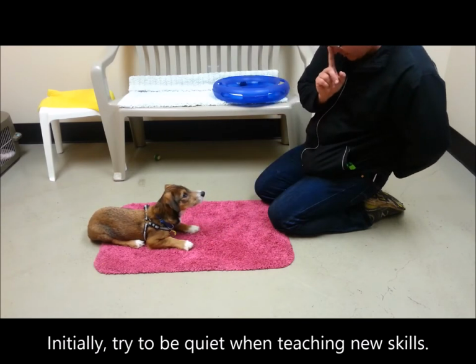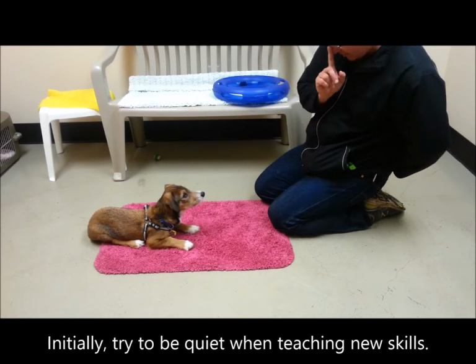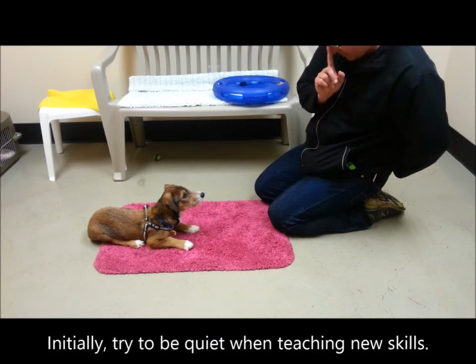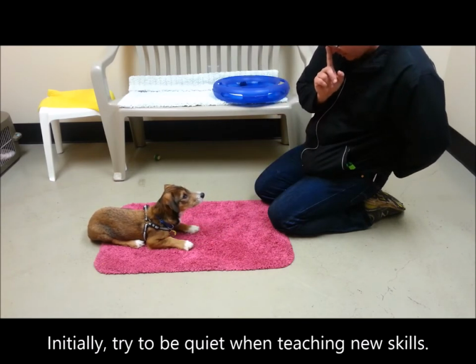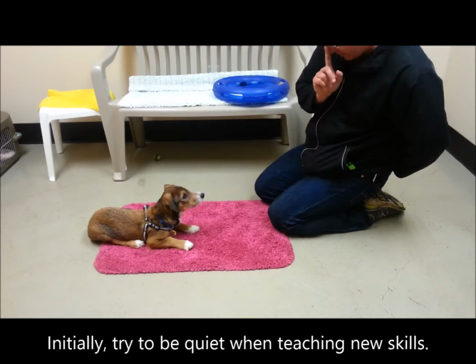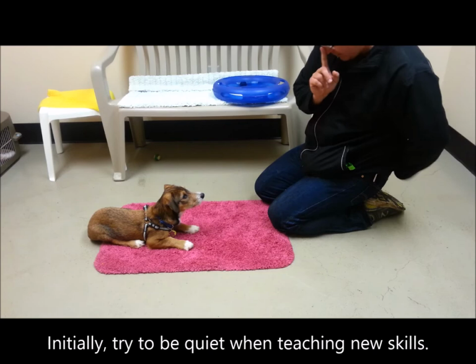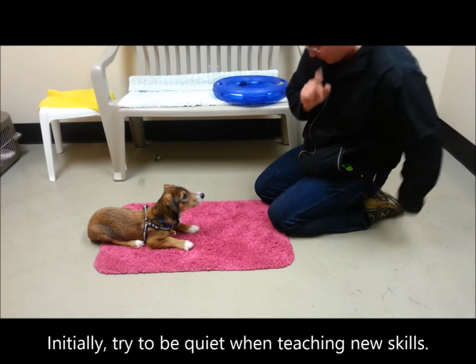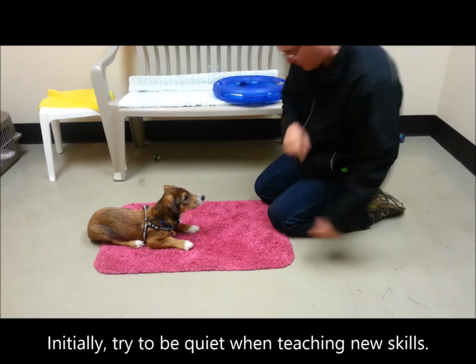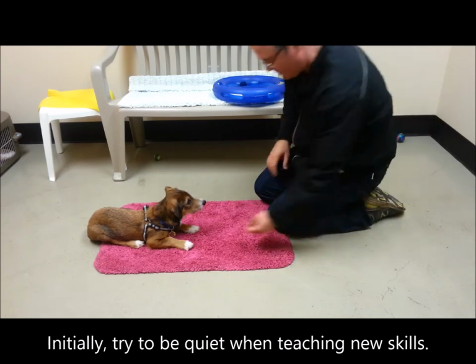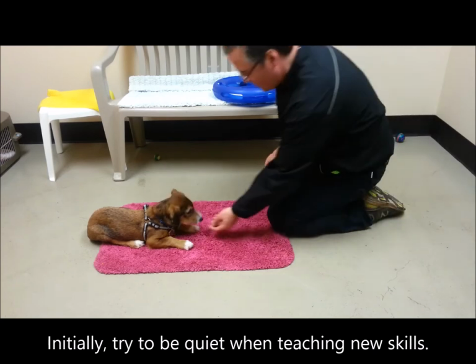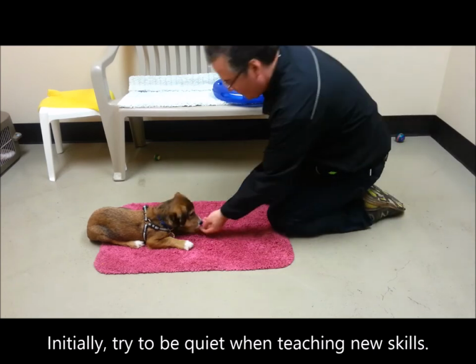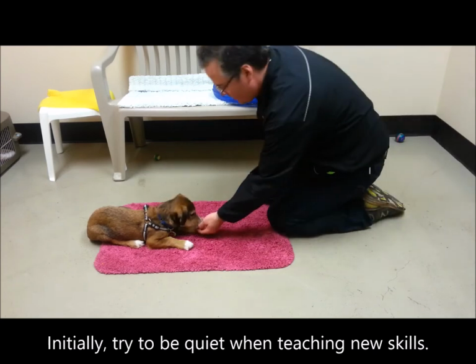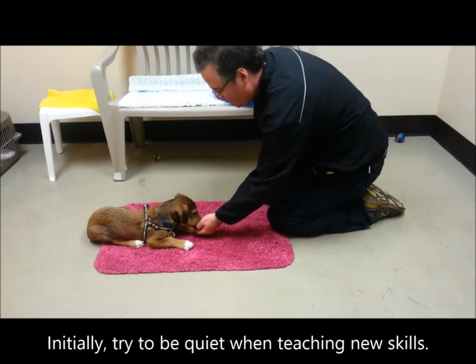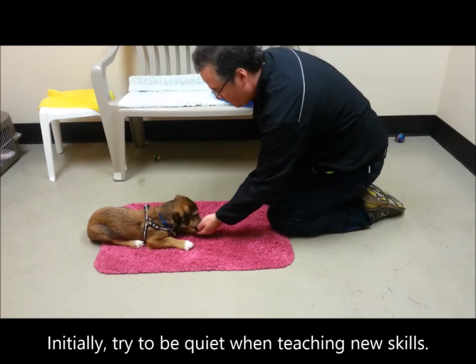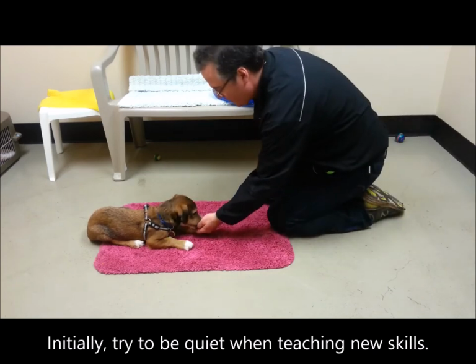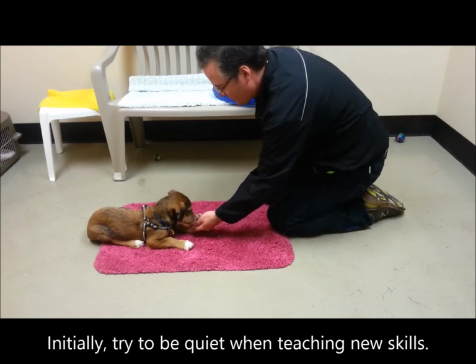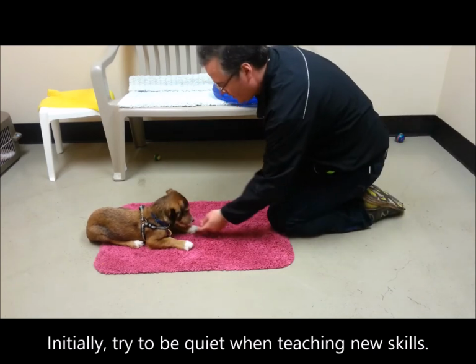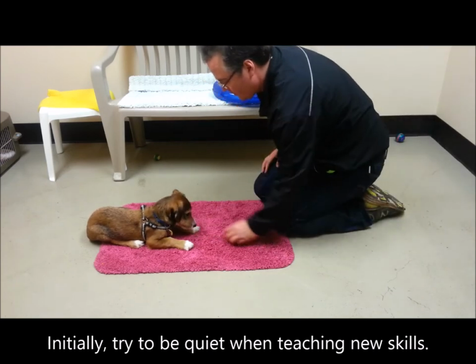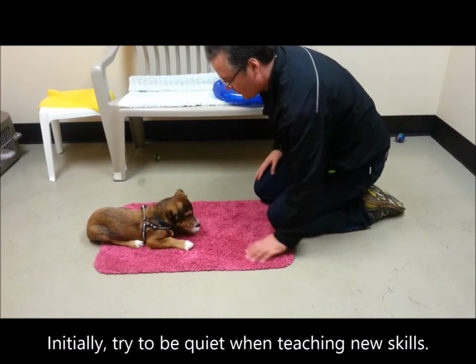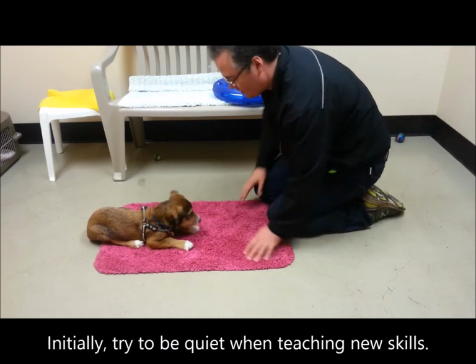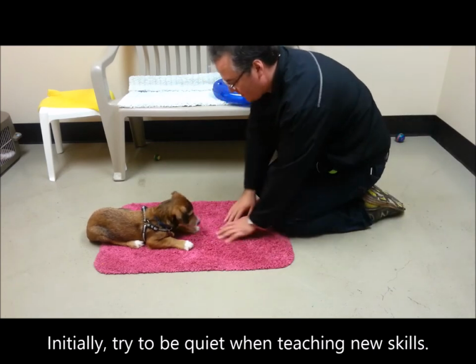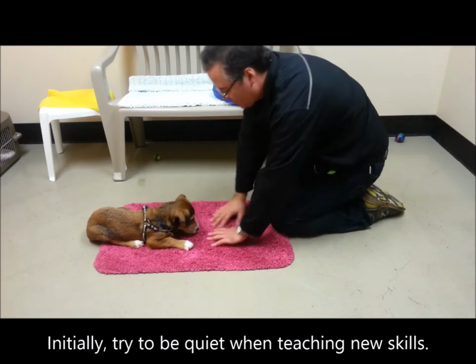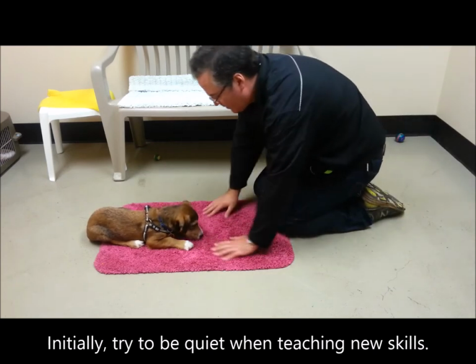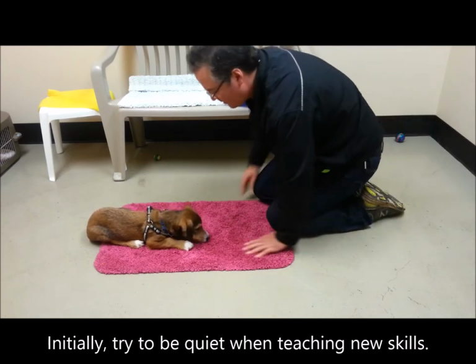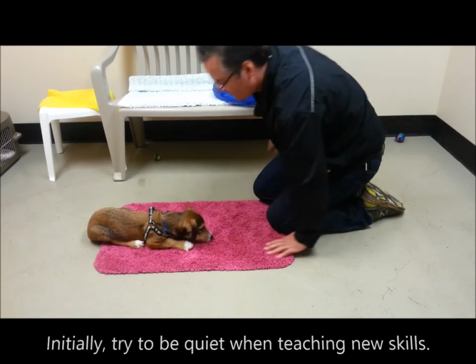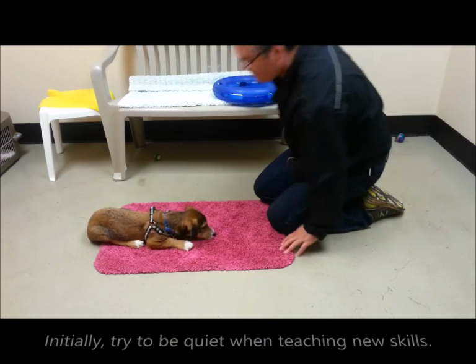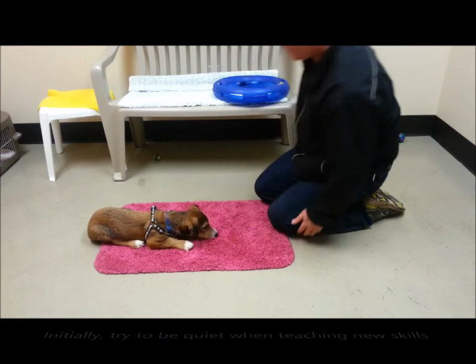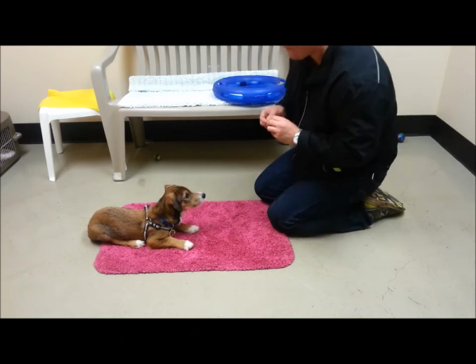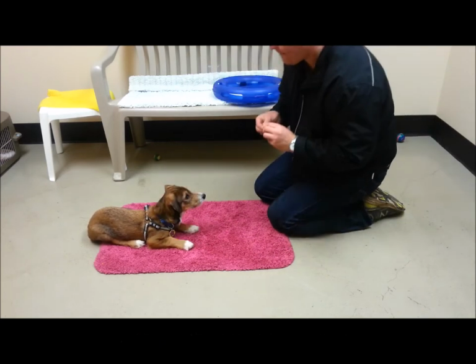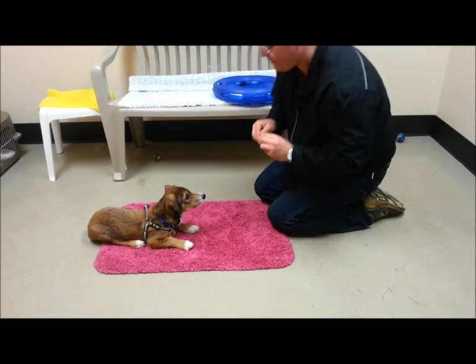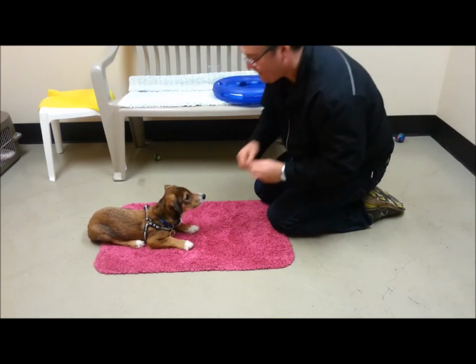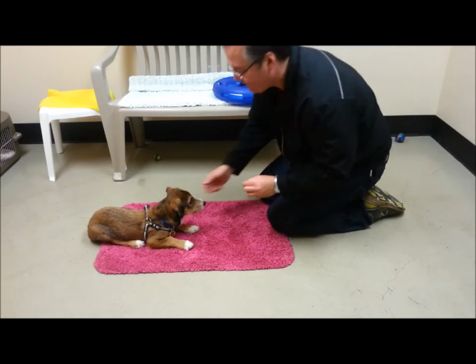Initially, try to be quiet when teaching new skills. I like the puppy to just be in a nice, quiet, relaxed state.